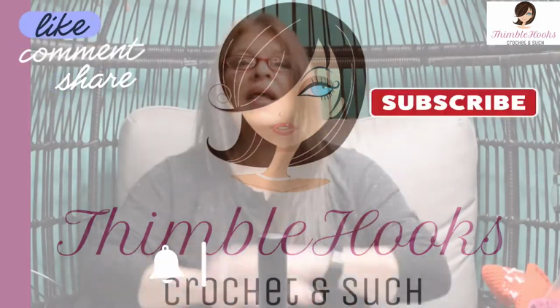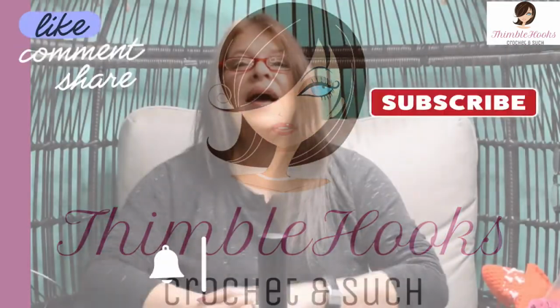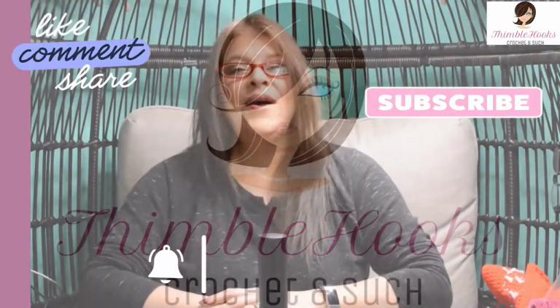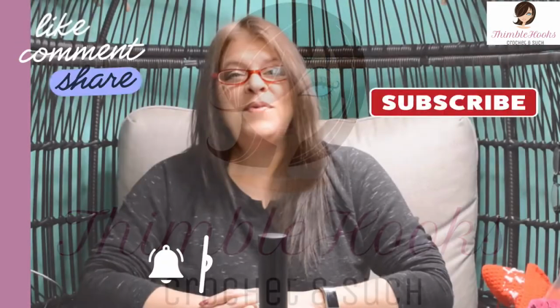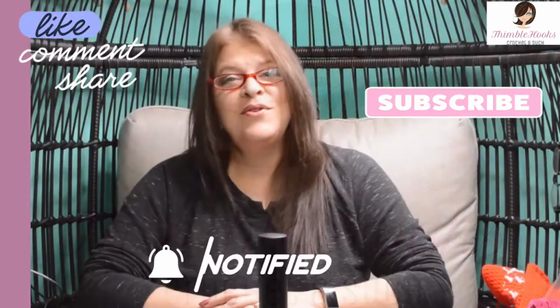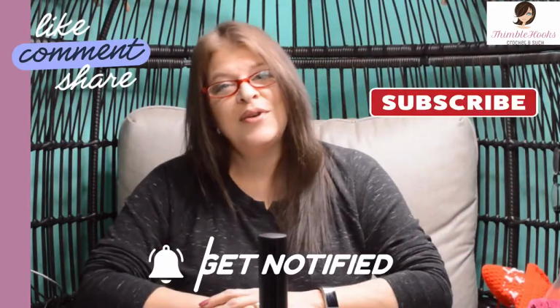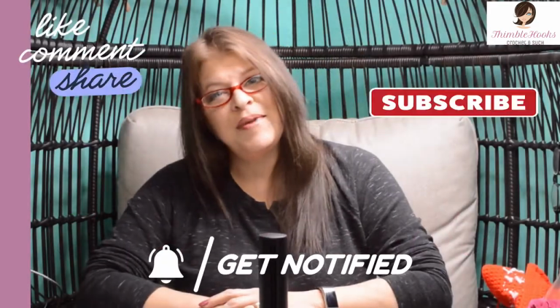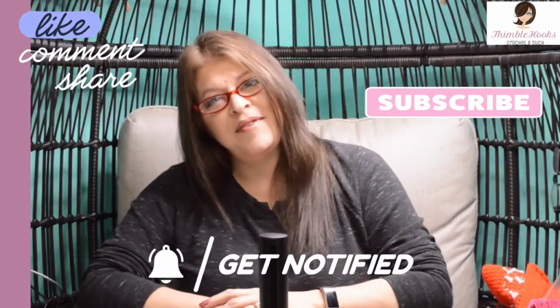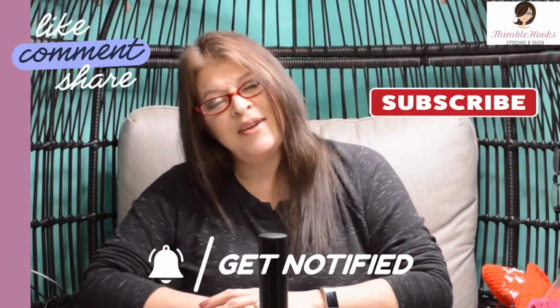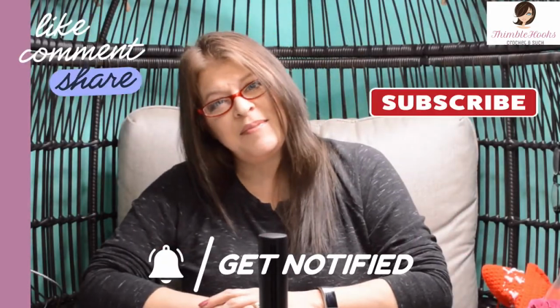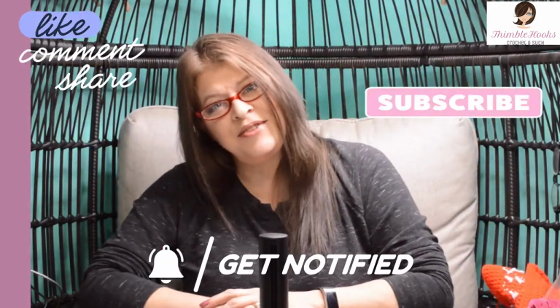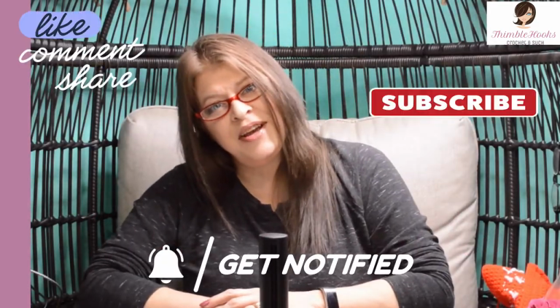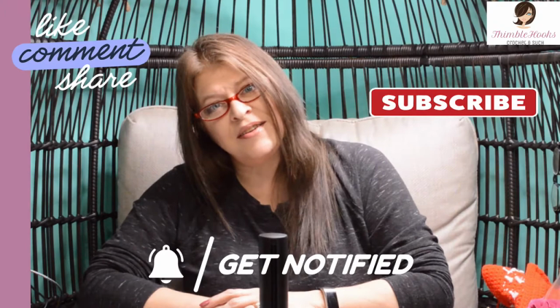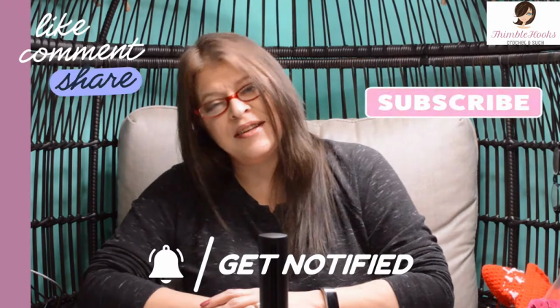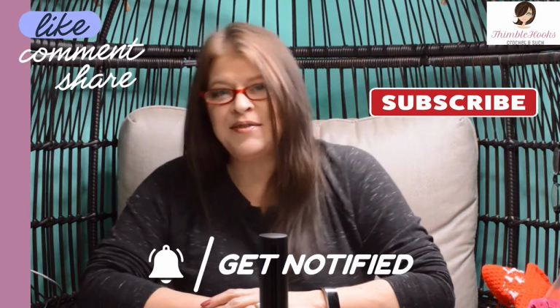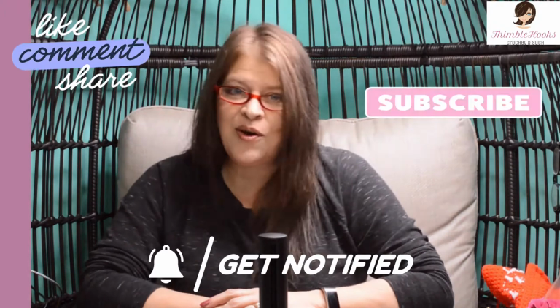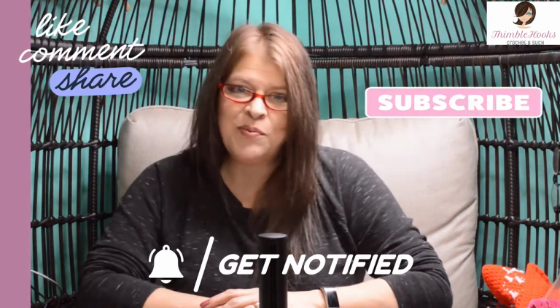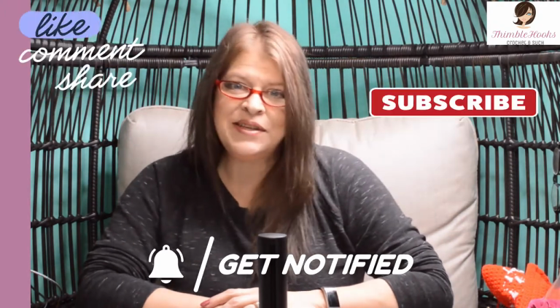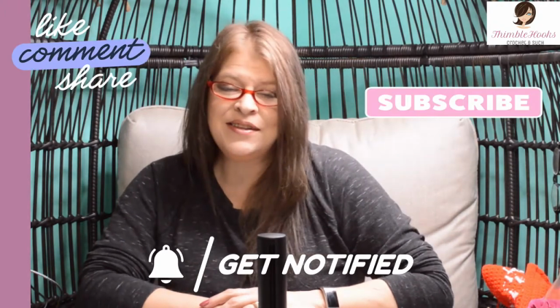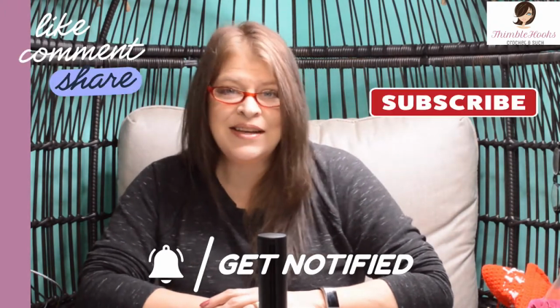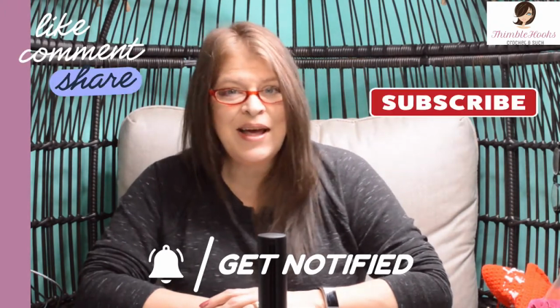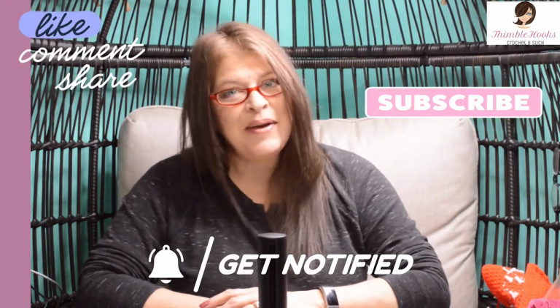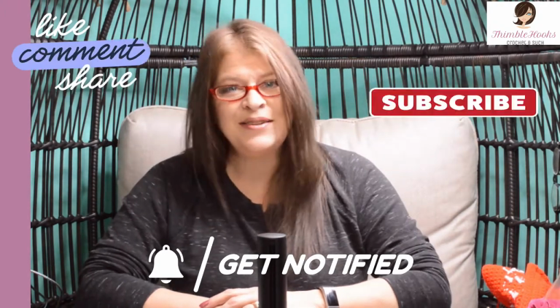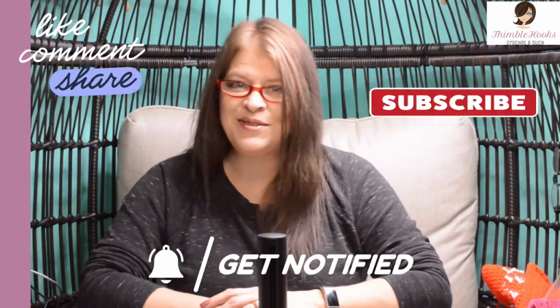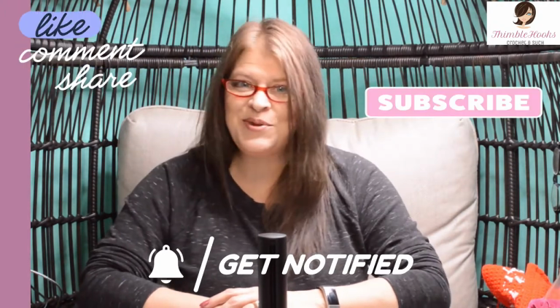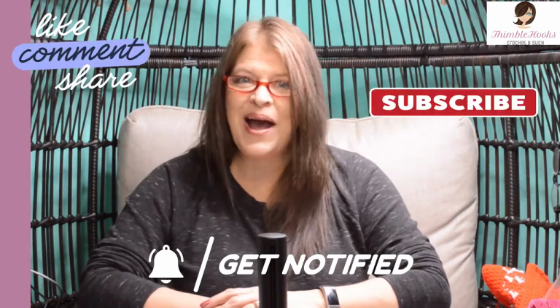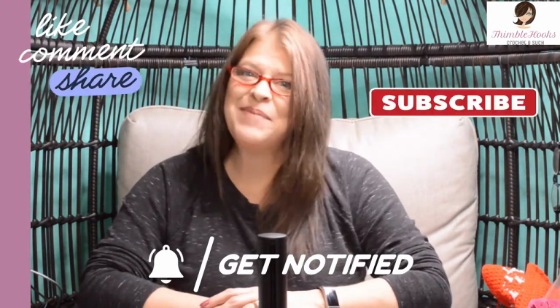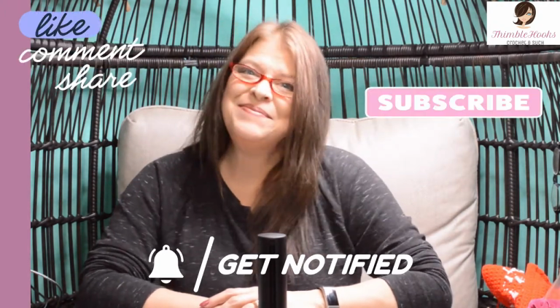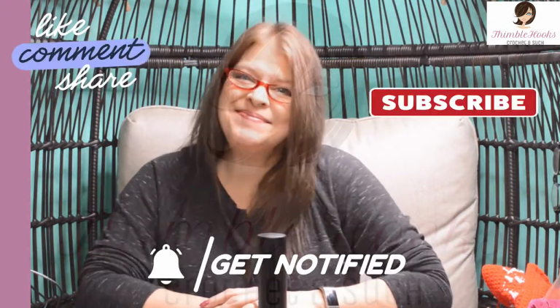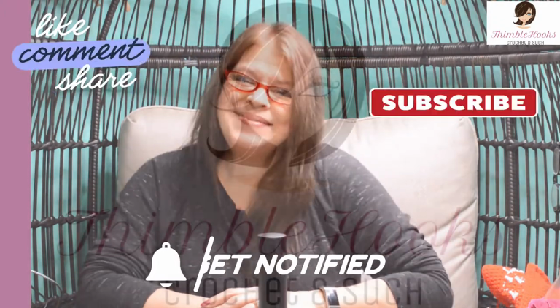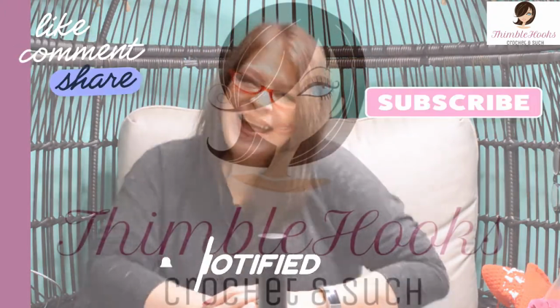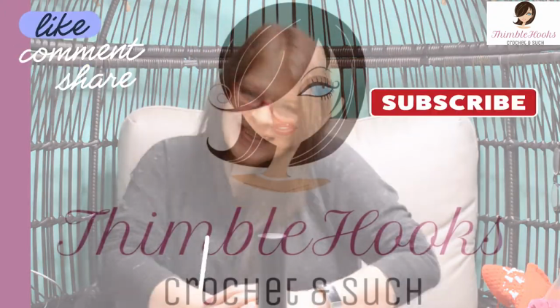I hope you're enjoying my video and my channel. If so, please click that button to subscribe. Thanks!